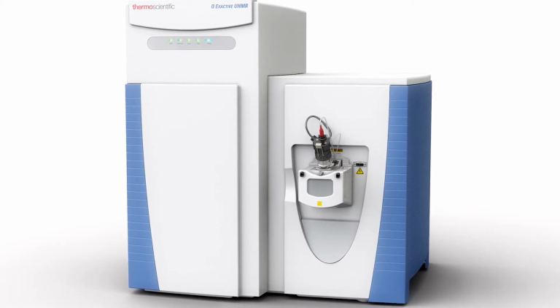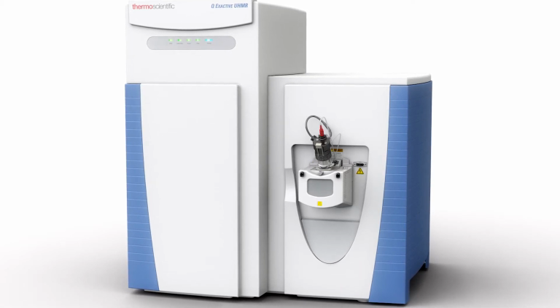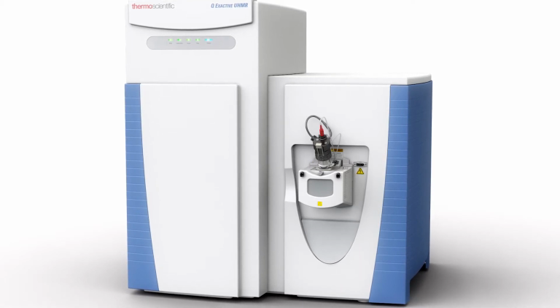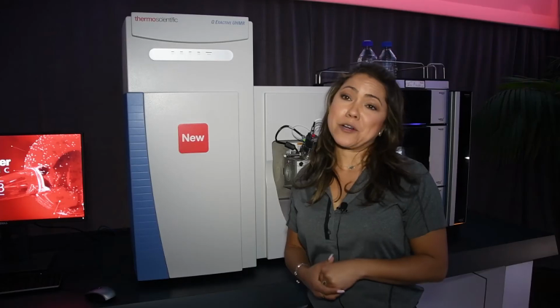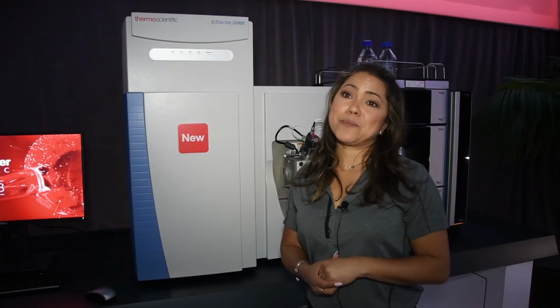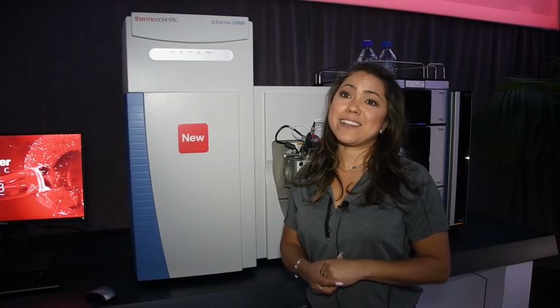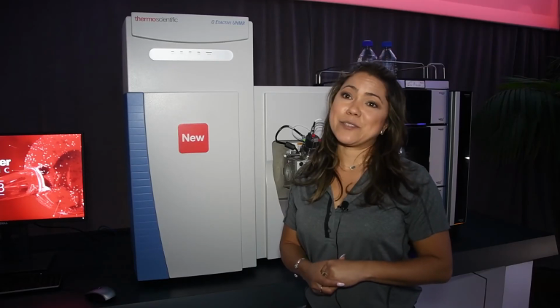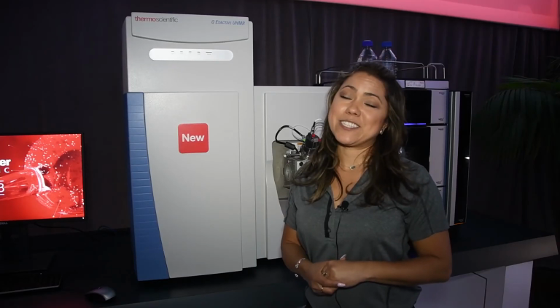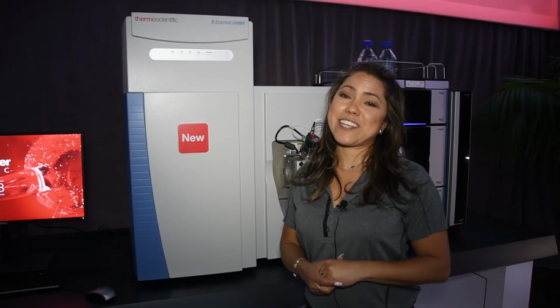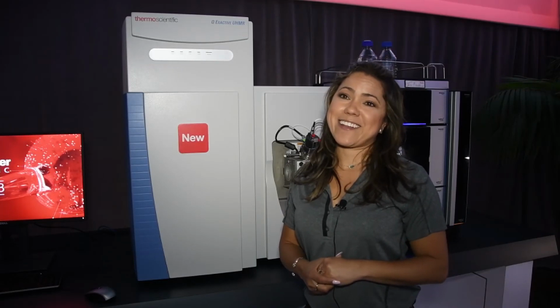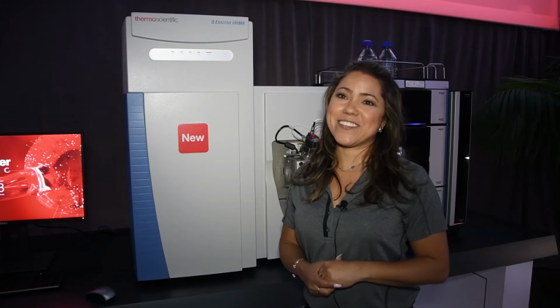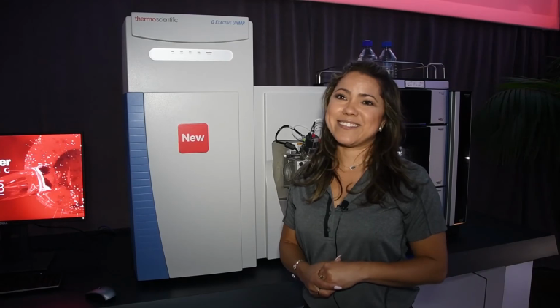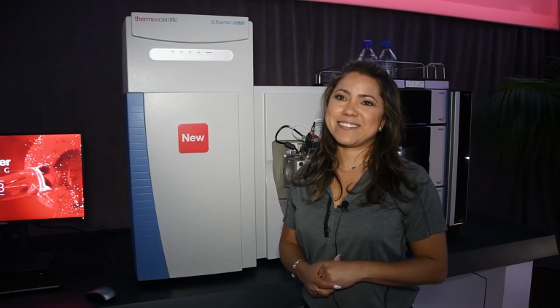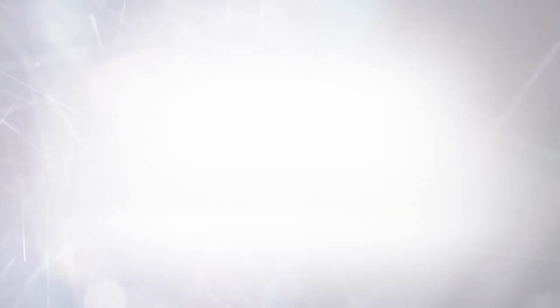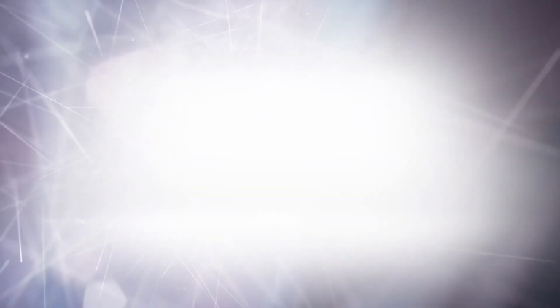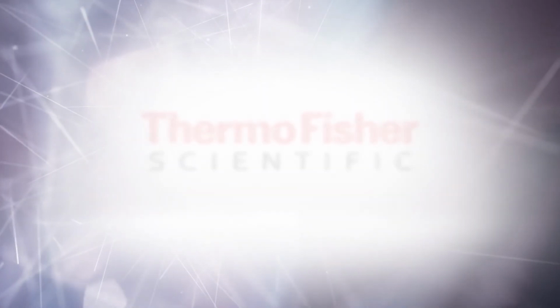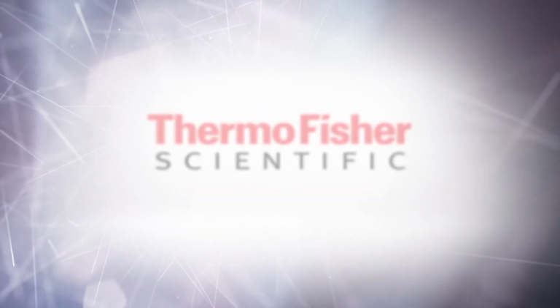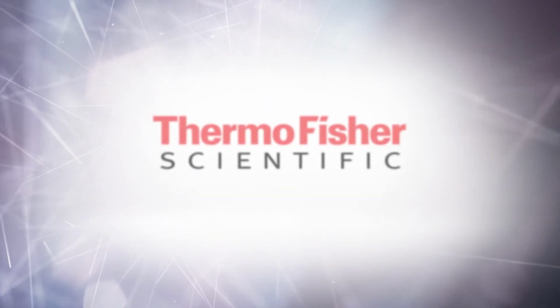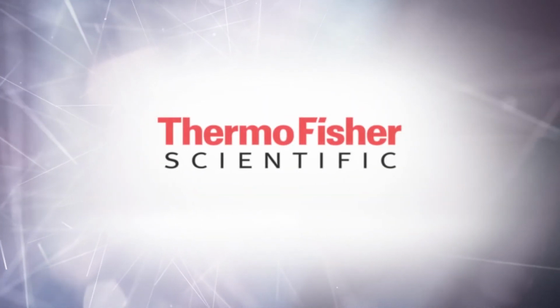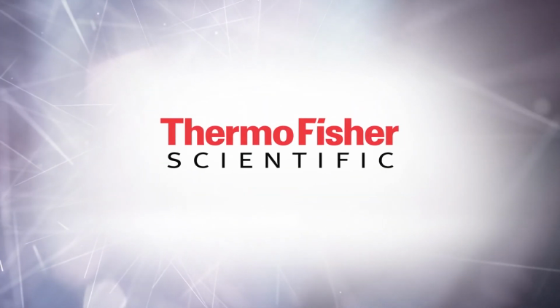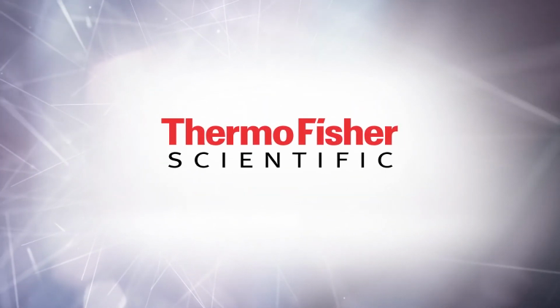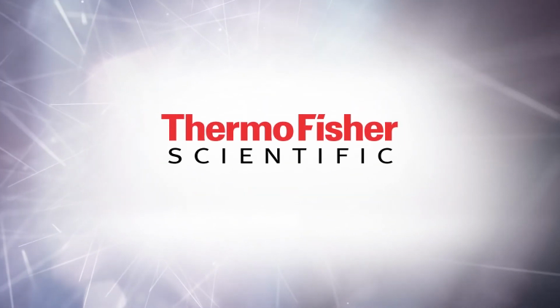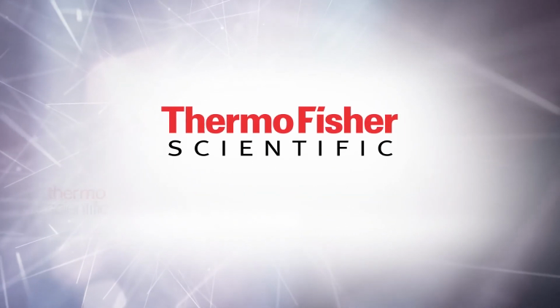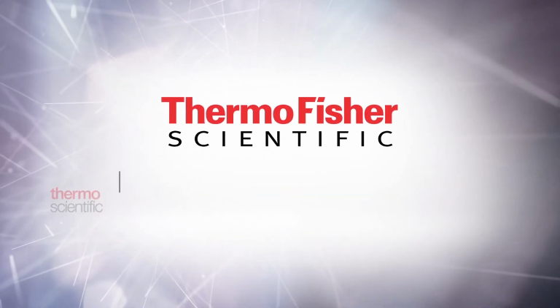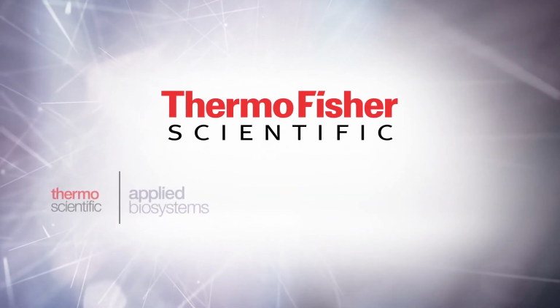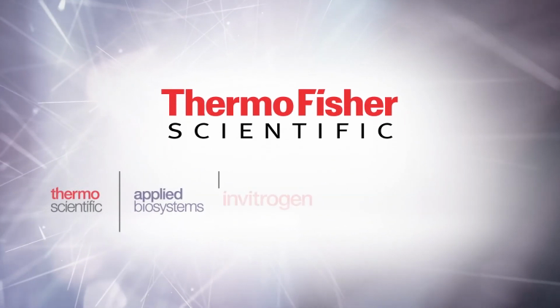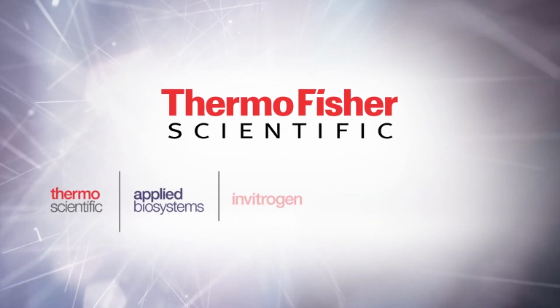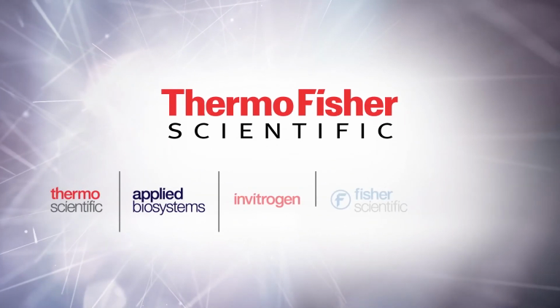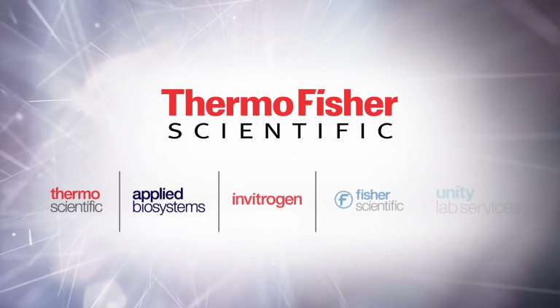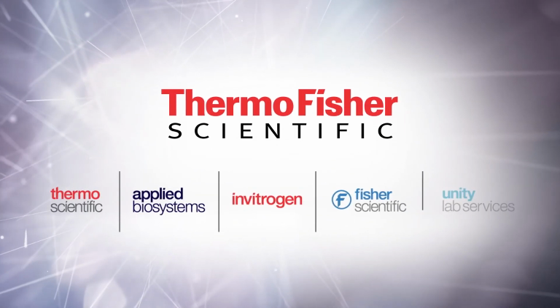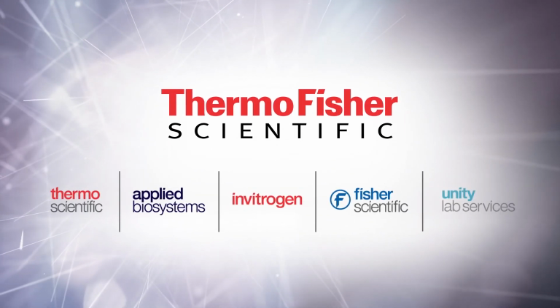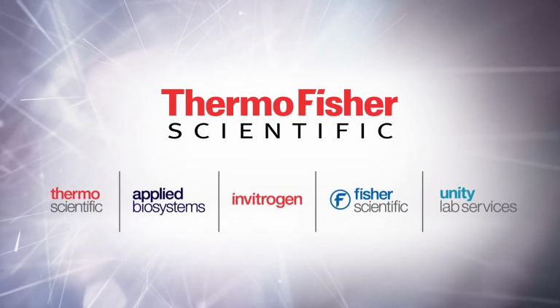Come by to our hospitality suite to check it out. Thank you.